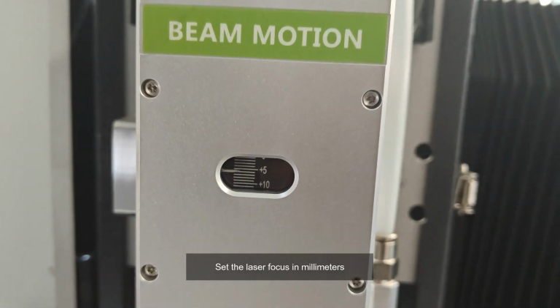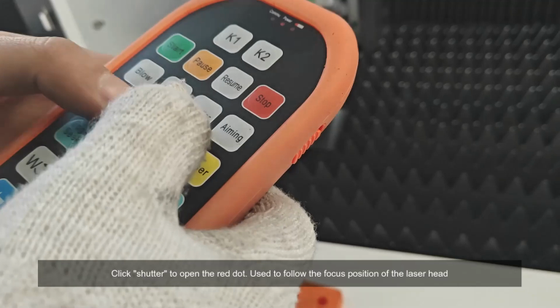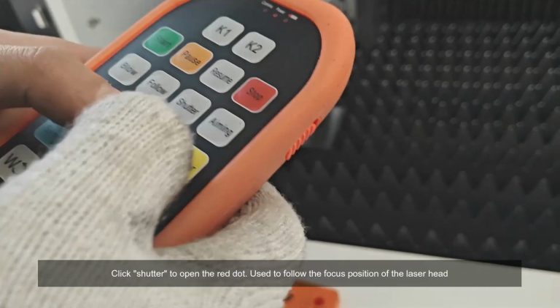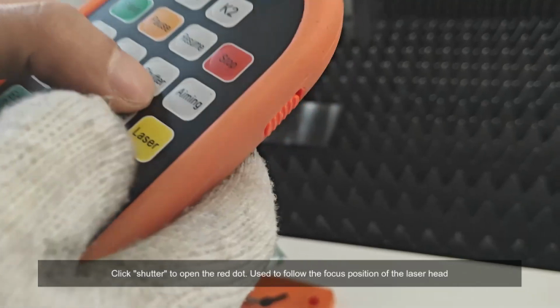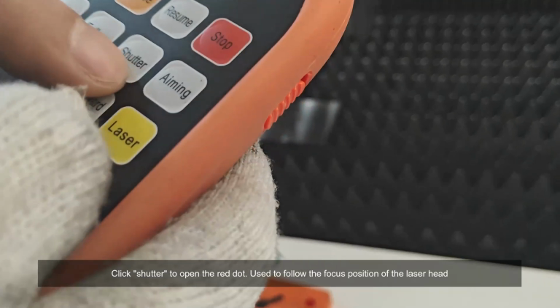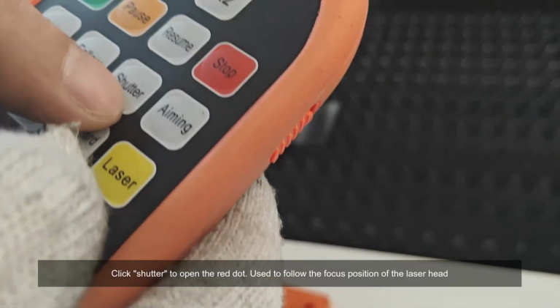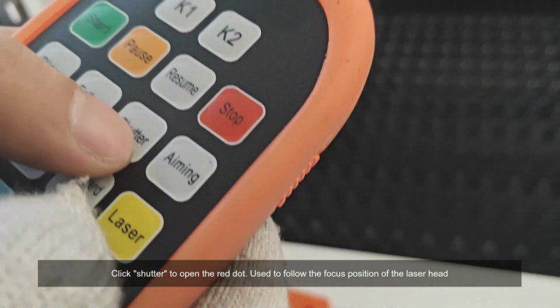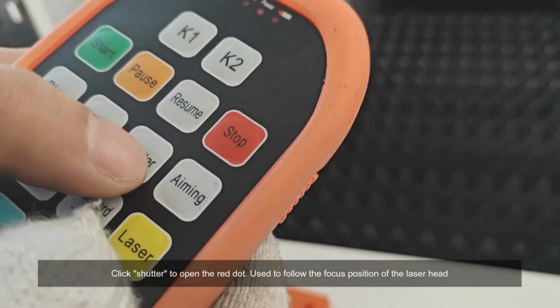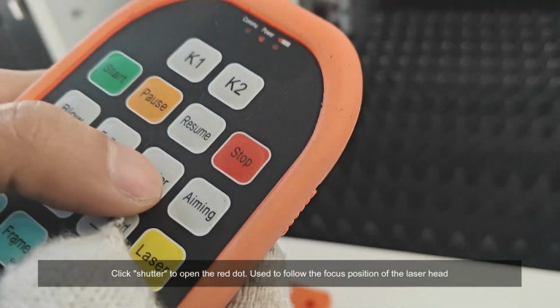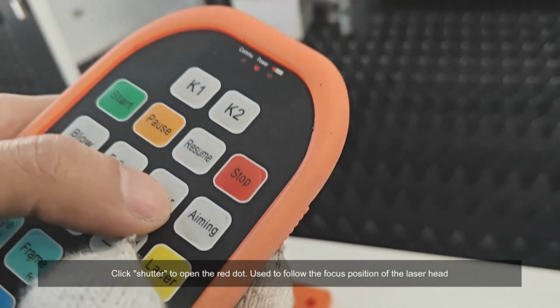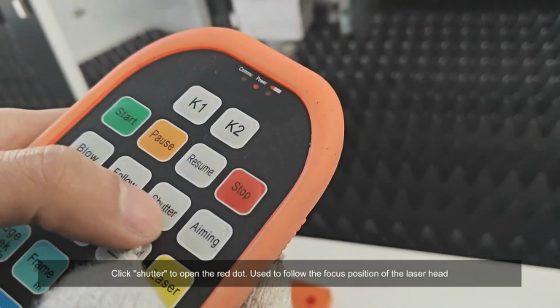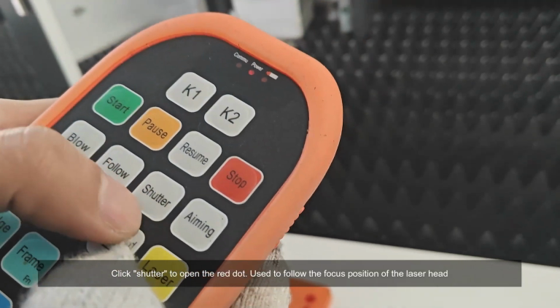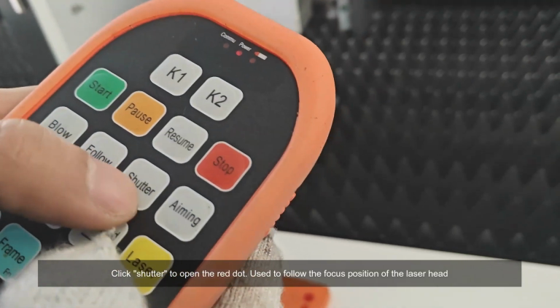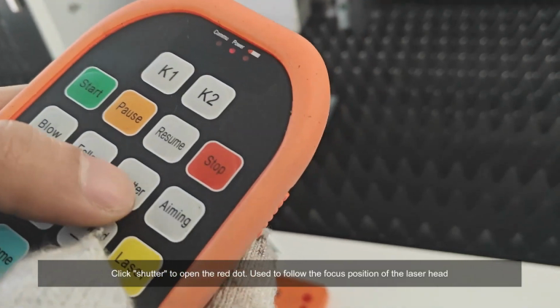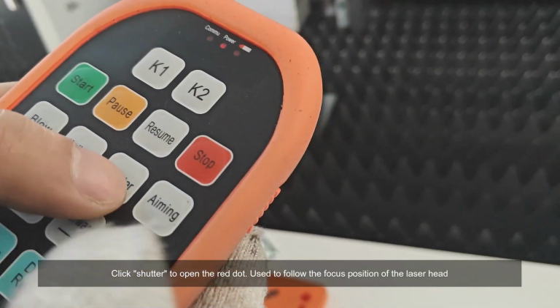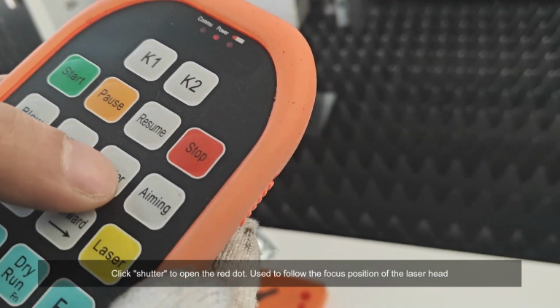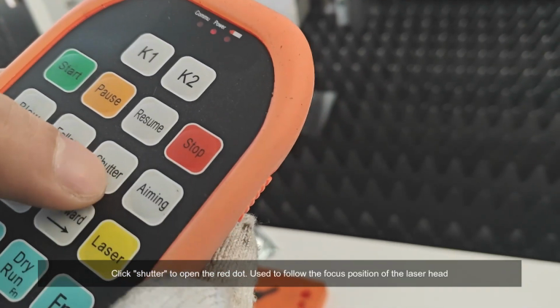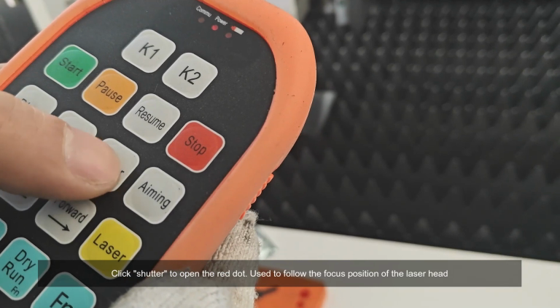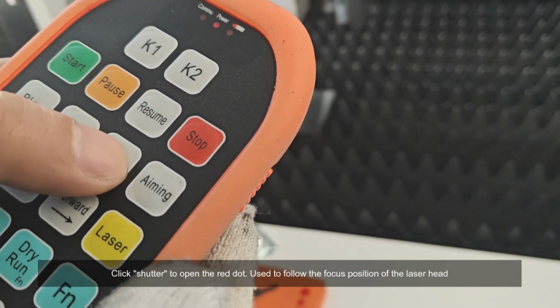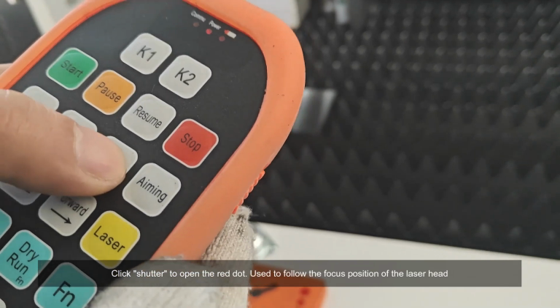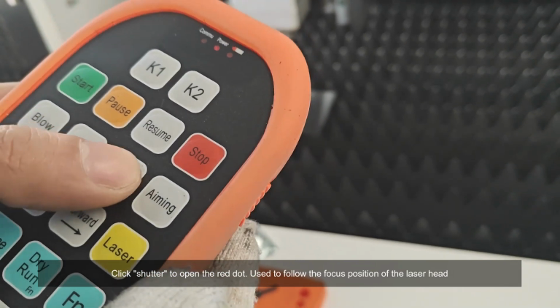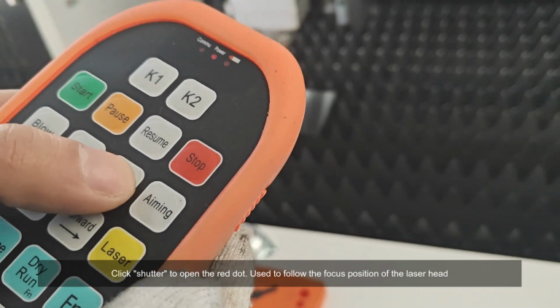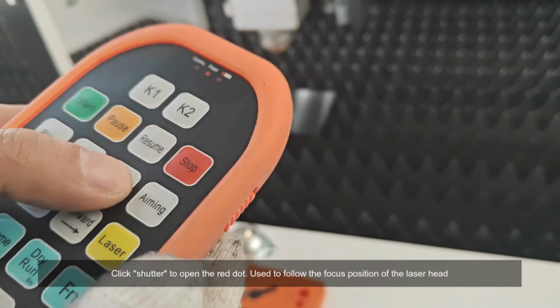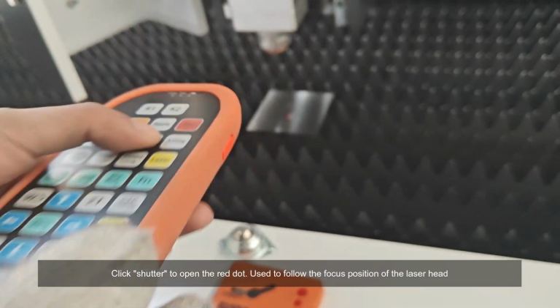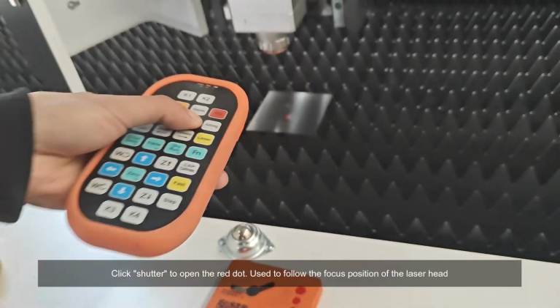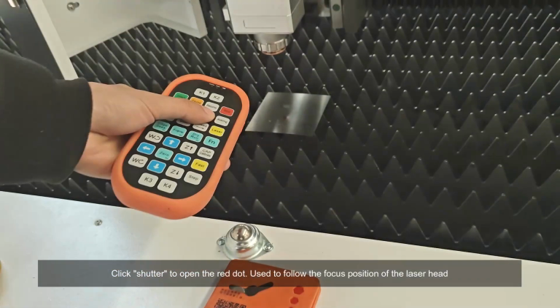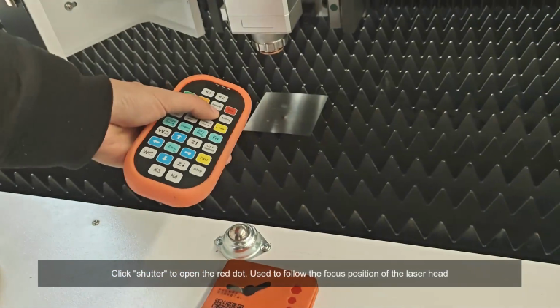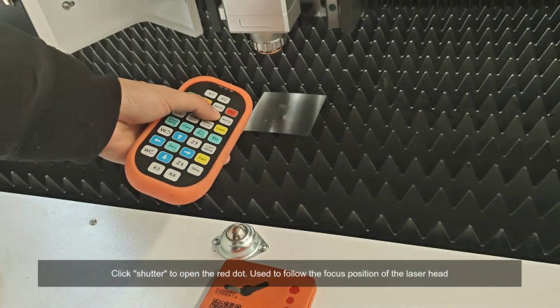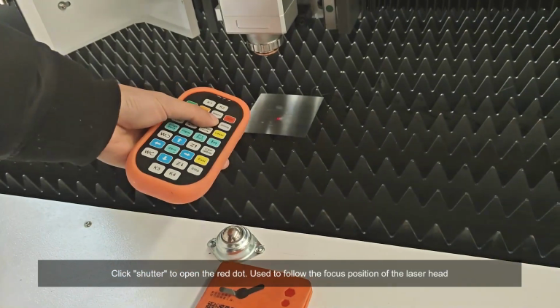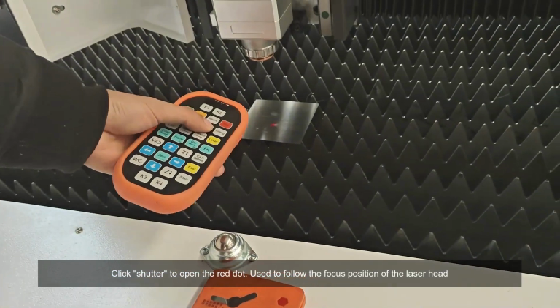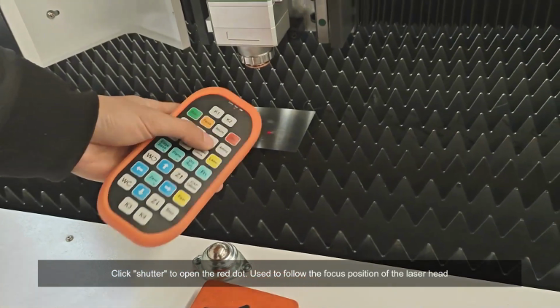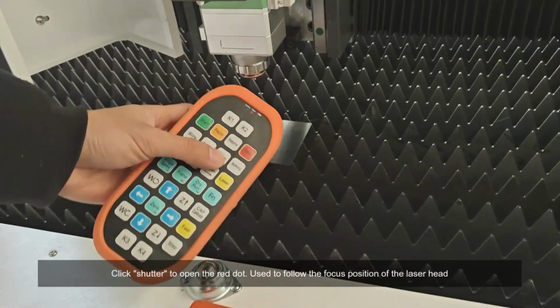Click shutter to open the red dot, used to follow the focus position of the laser head.